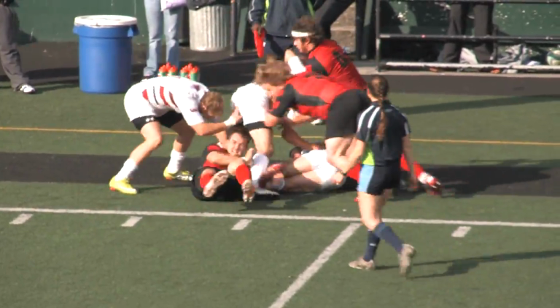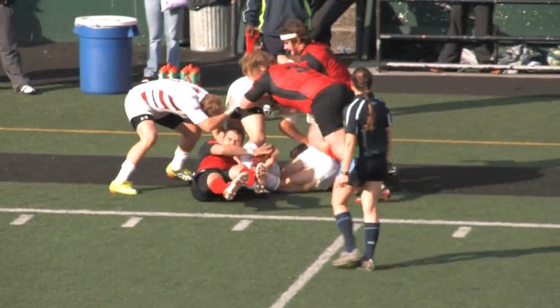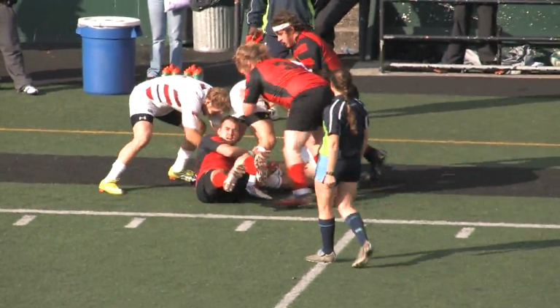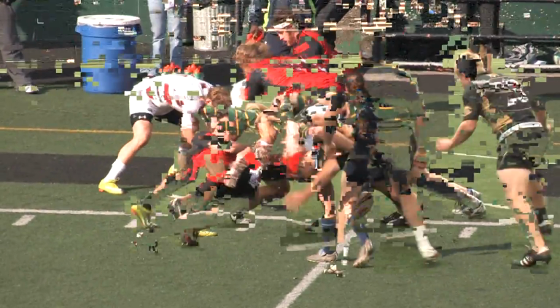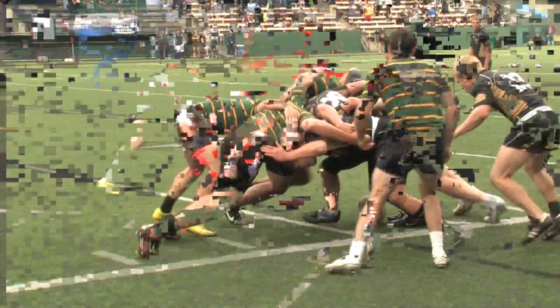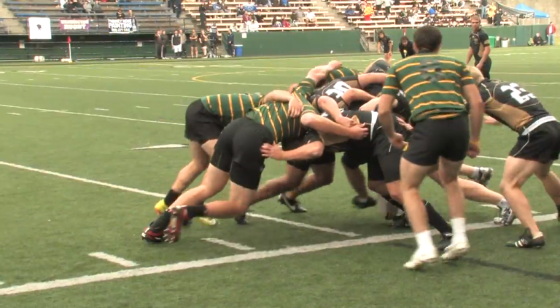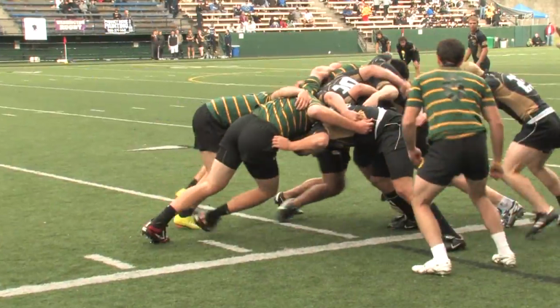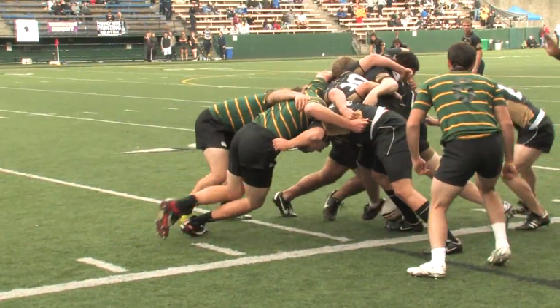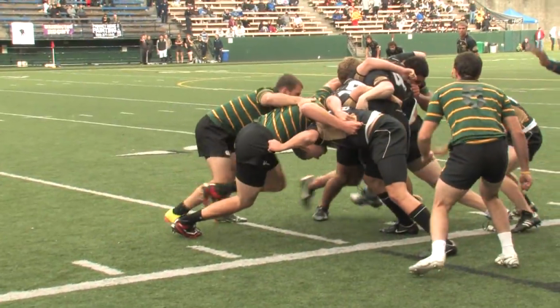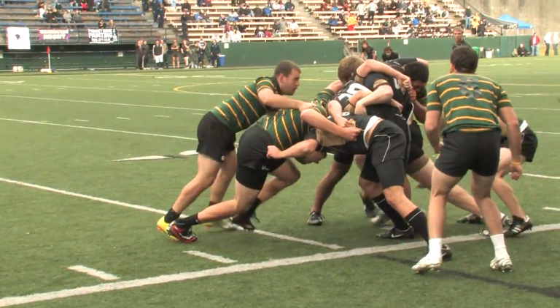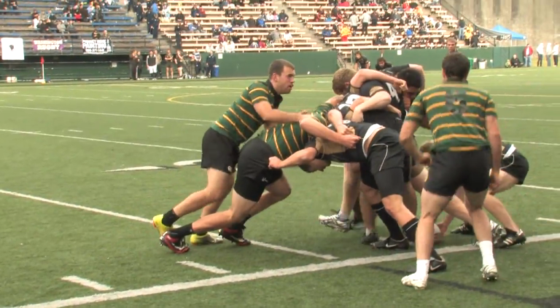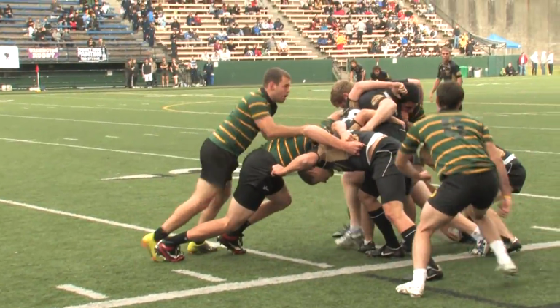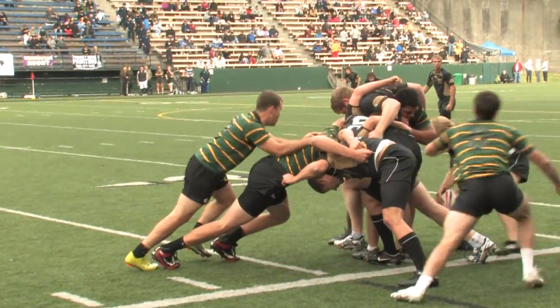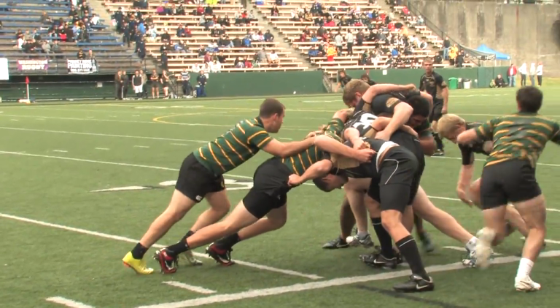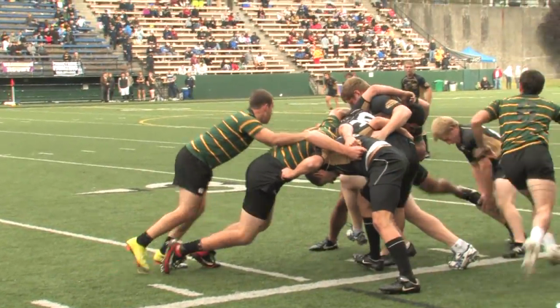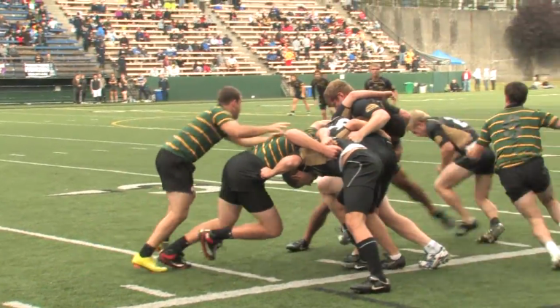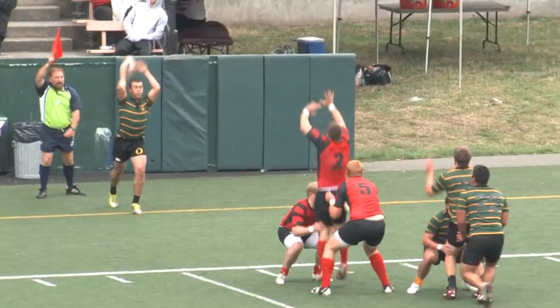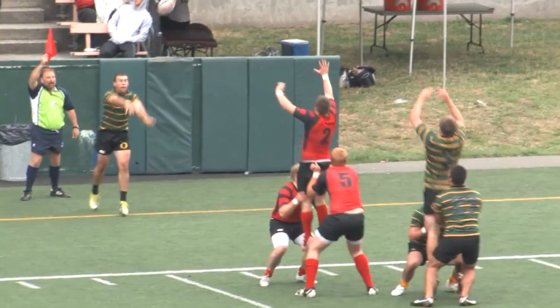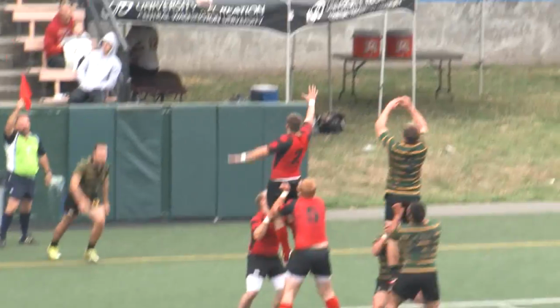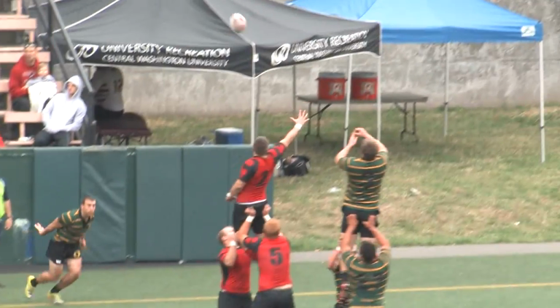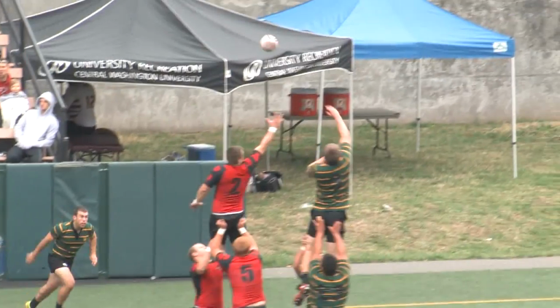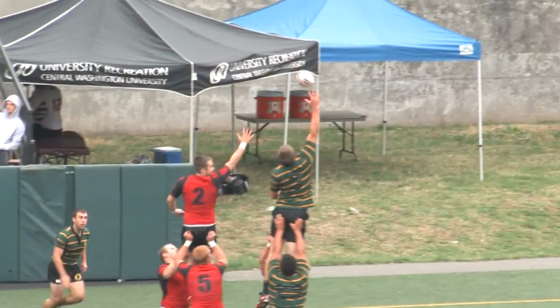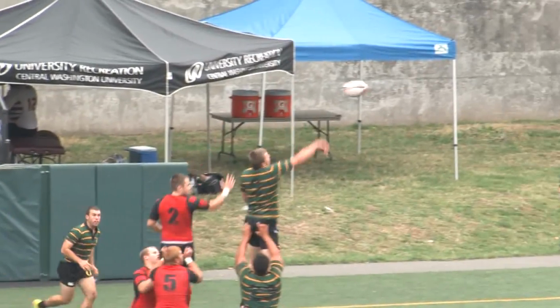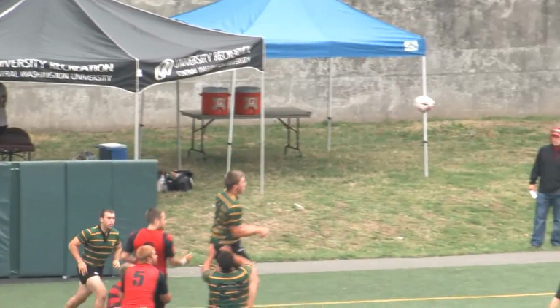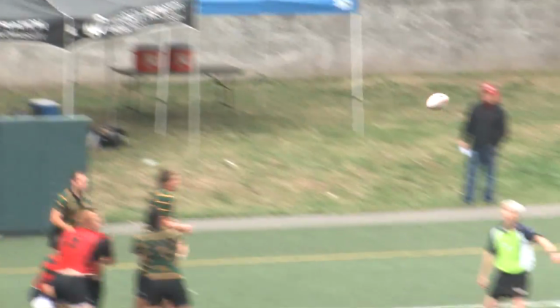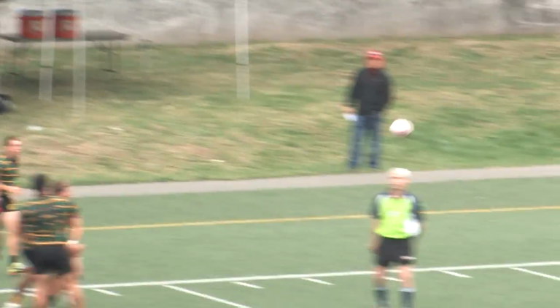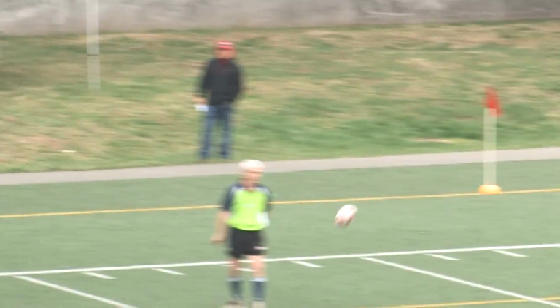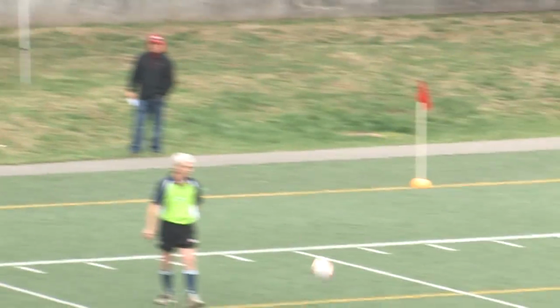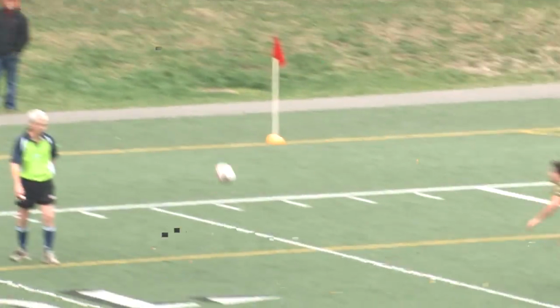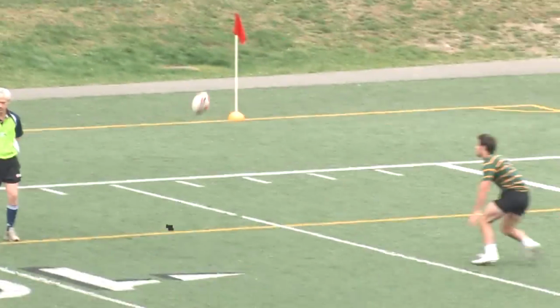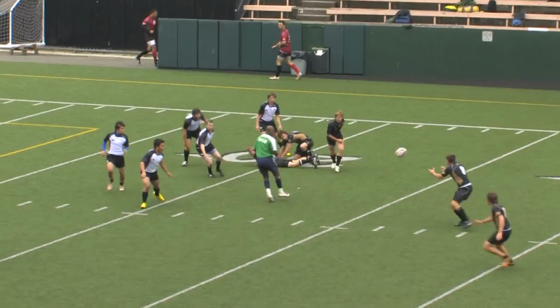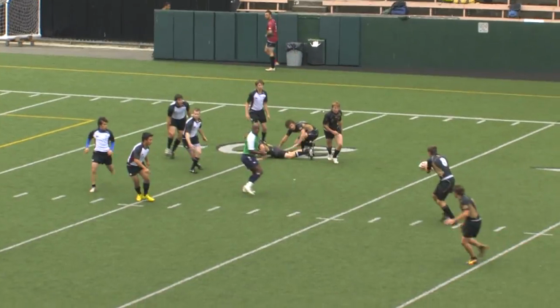Scrums are three-player affairs instead of the eight used in the full-scale game, and line-outs are also scaled down.